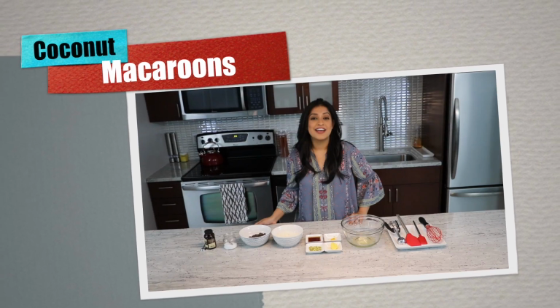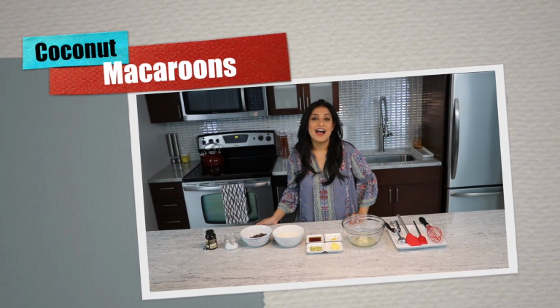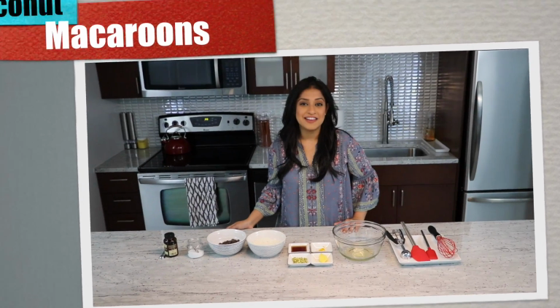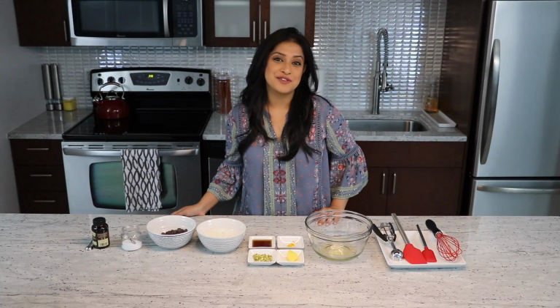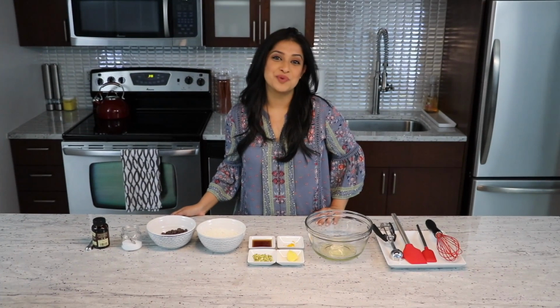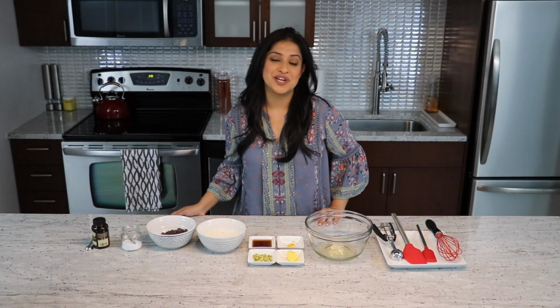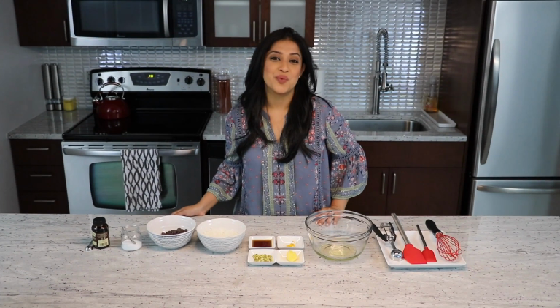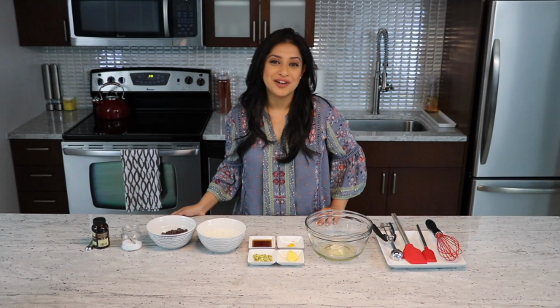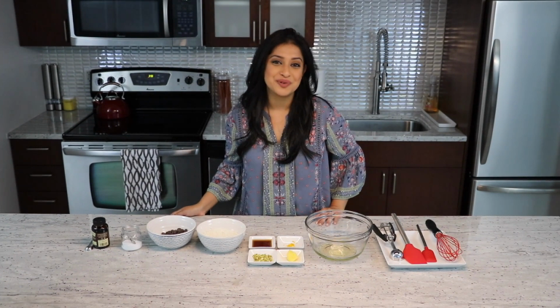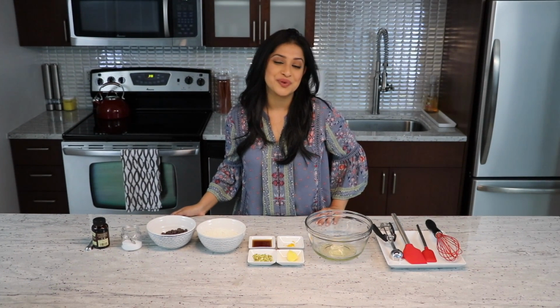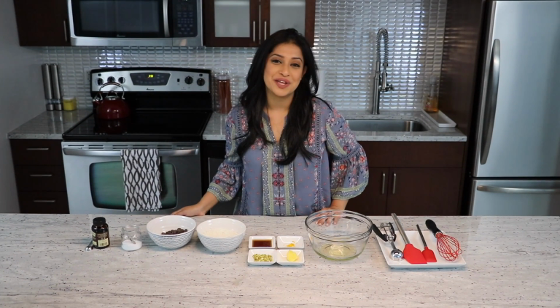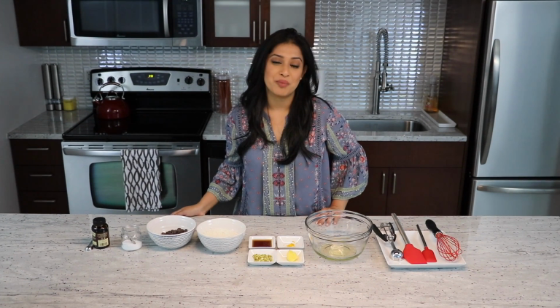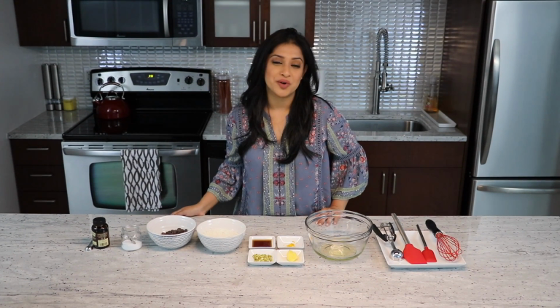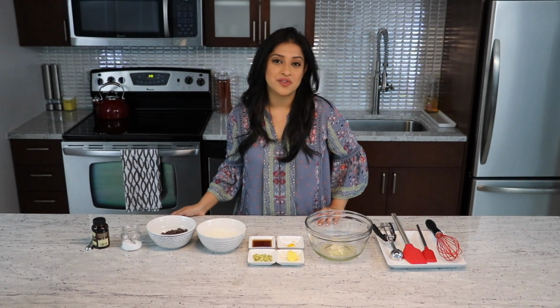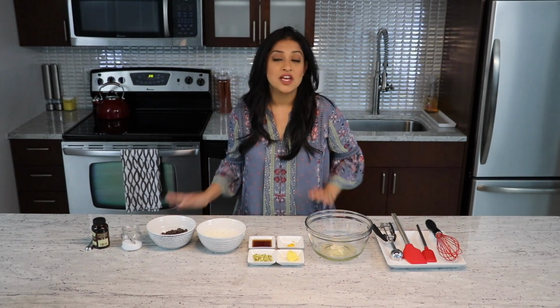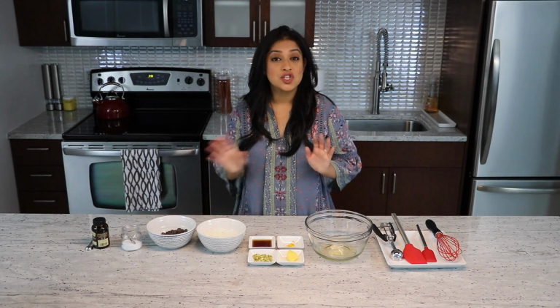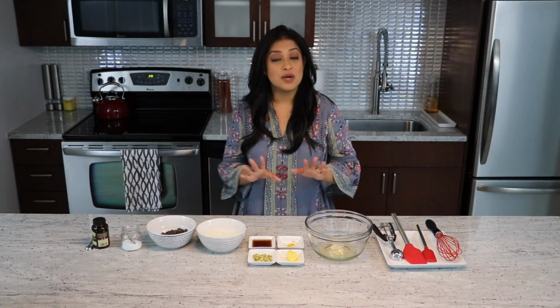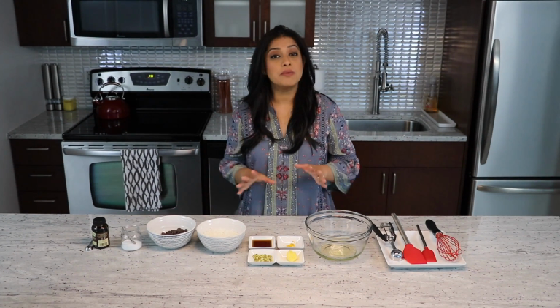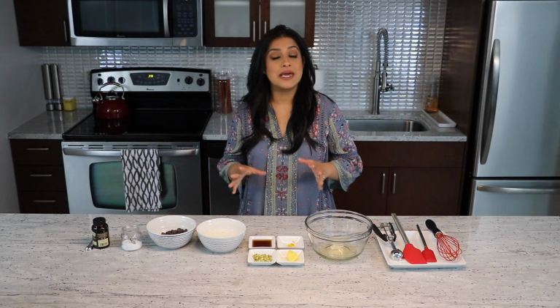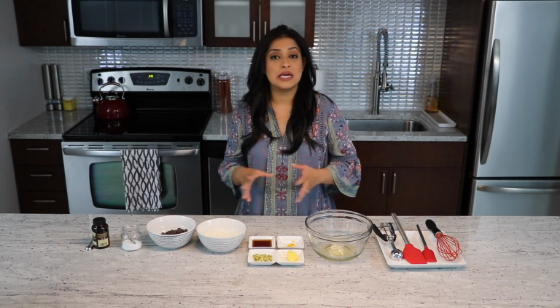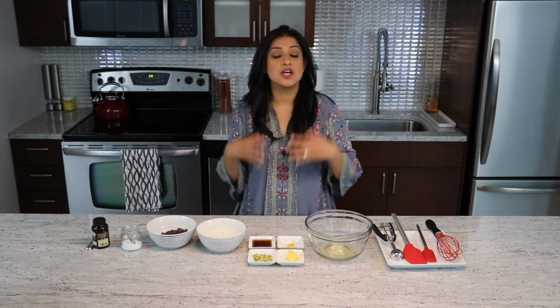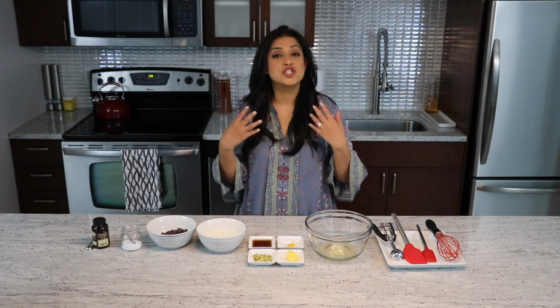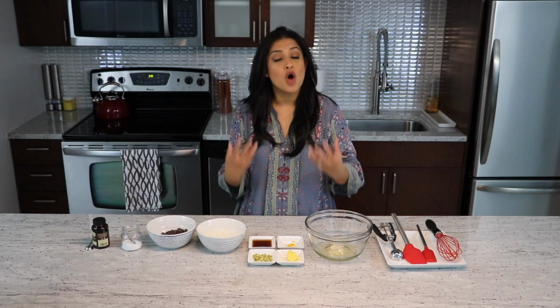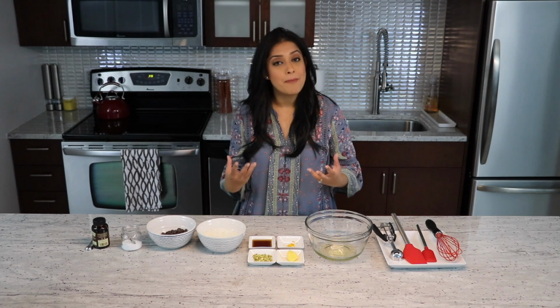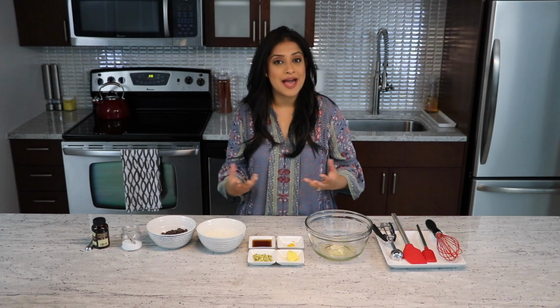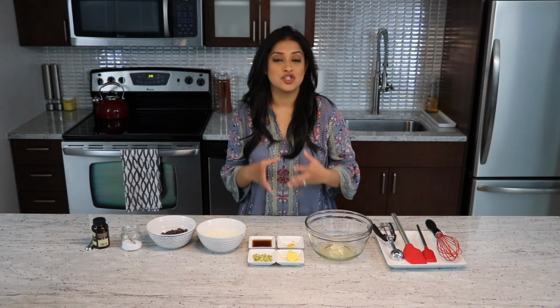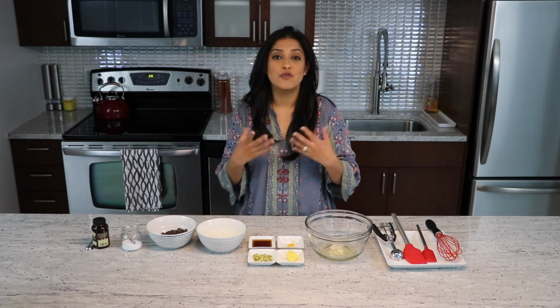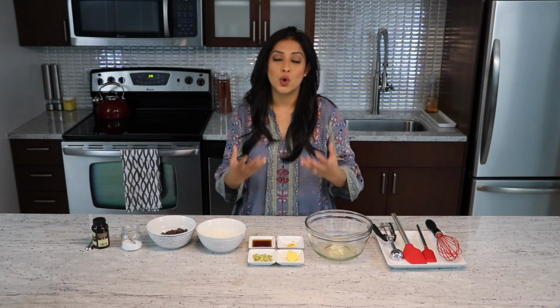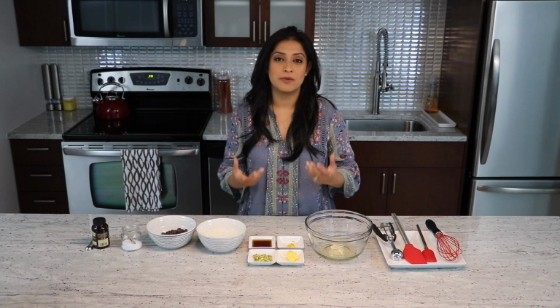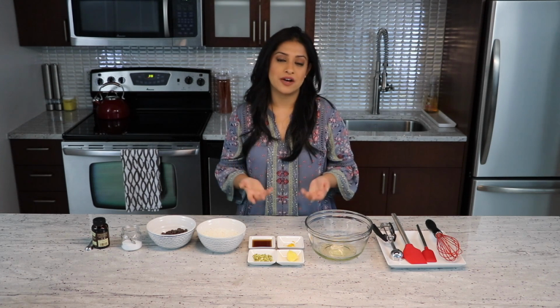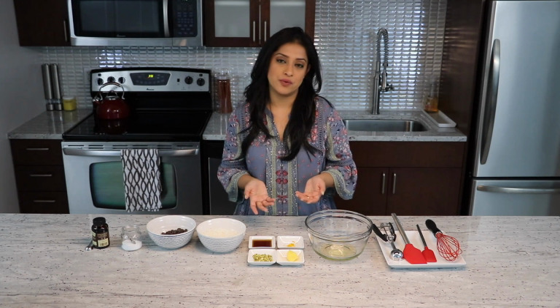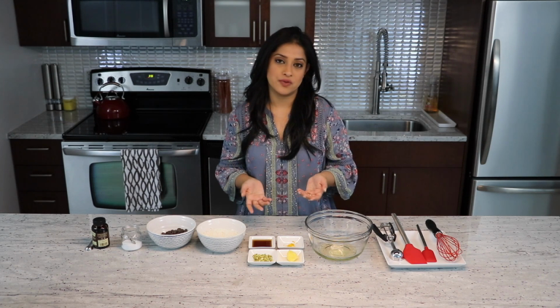Hi, this is Pooja and welcome to Food Without Borders. Today we'll be making a small batch of coconut macaroons.